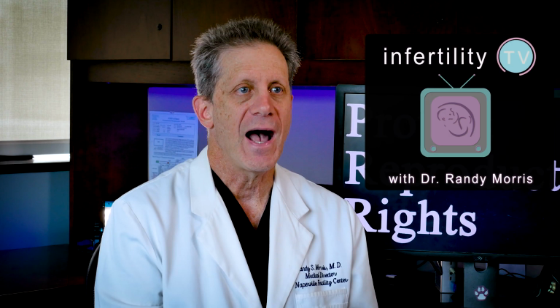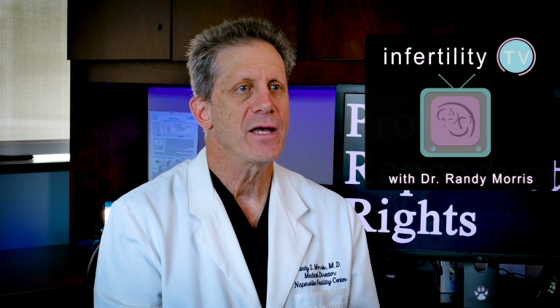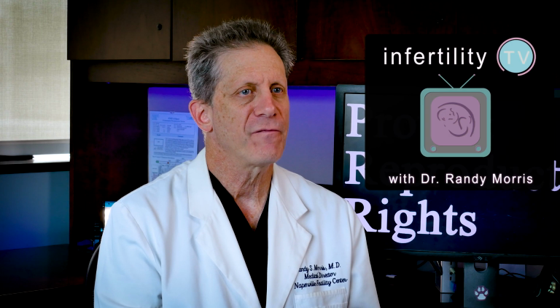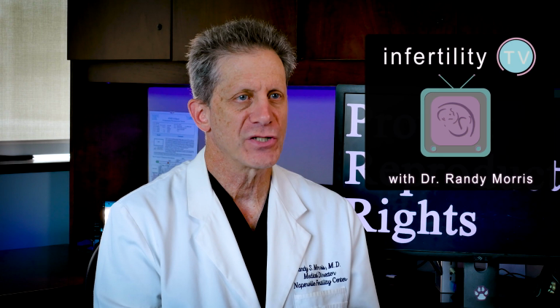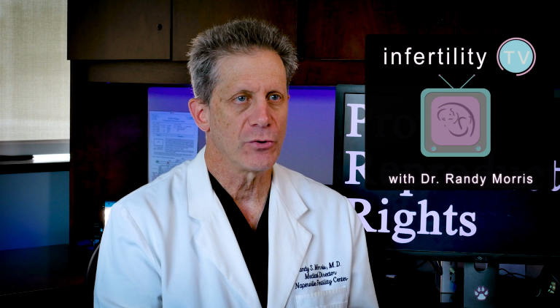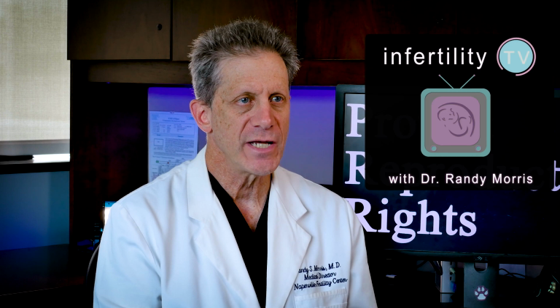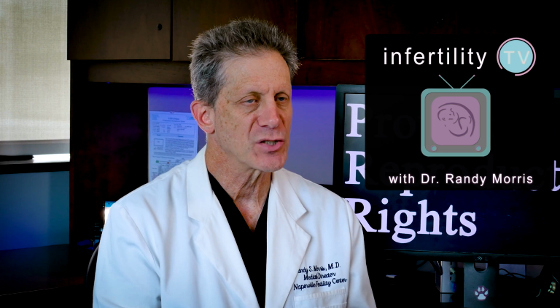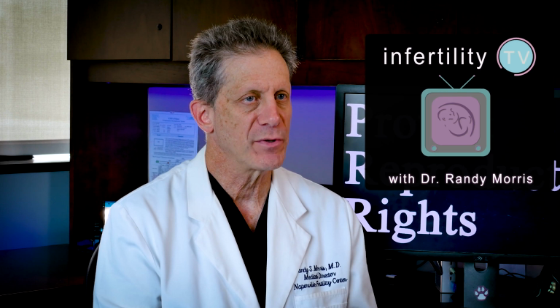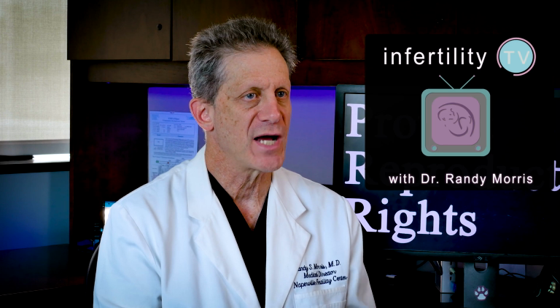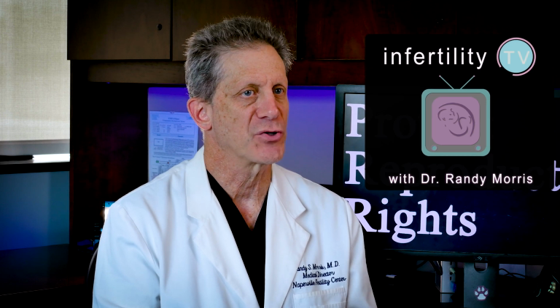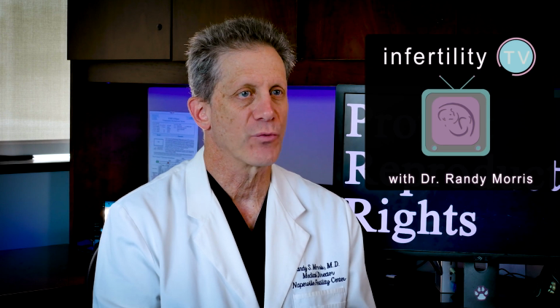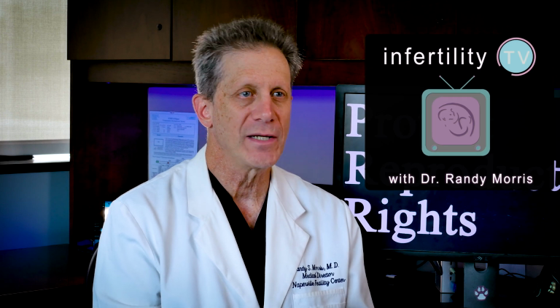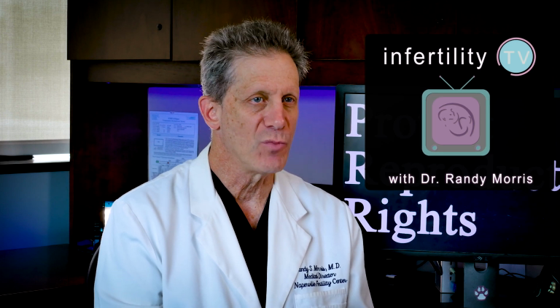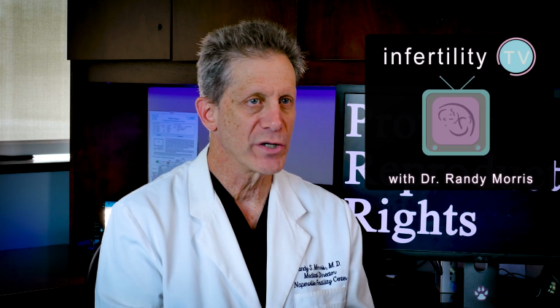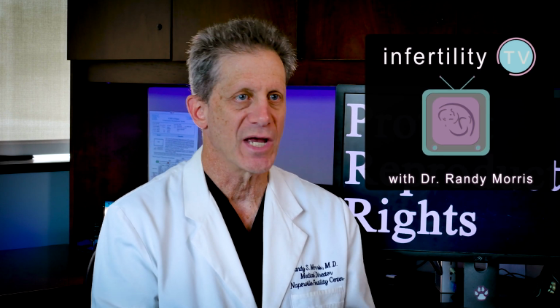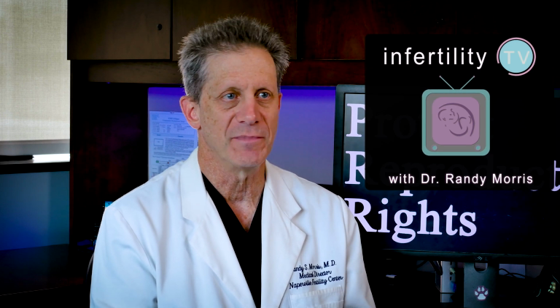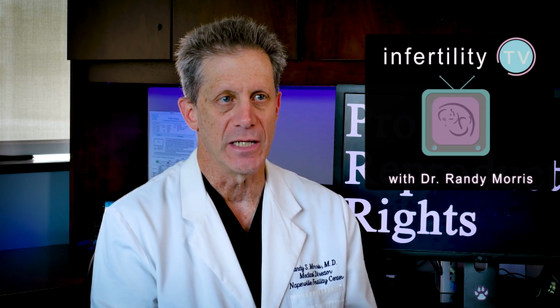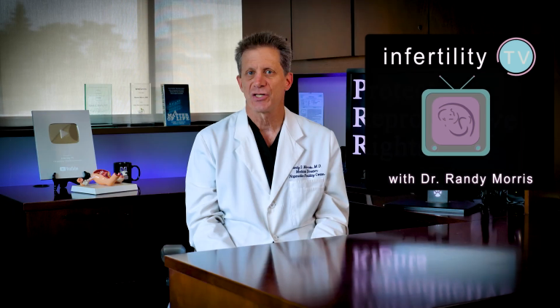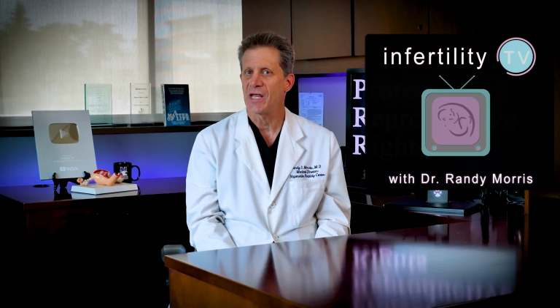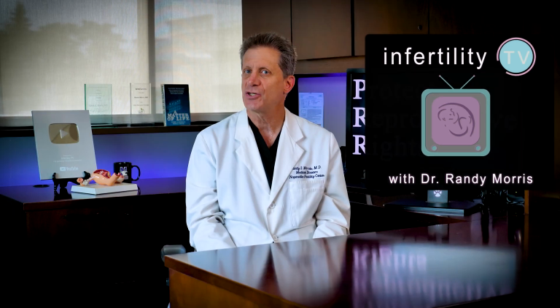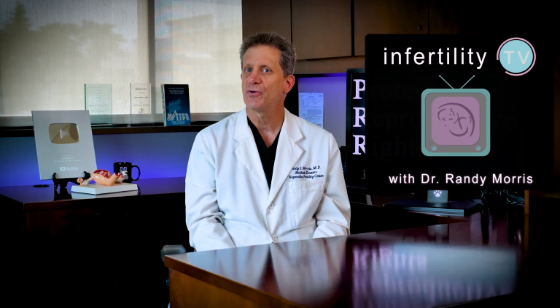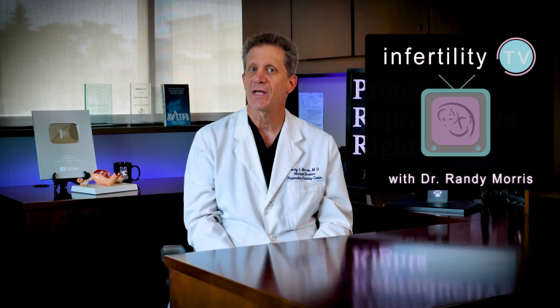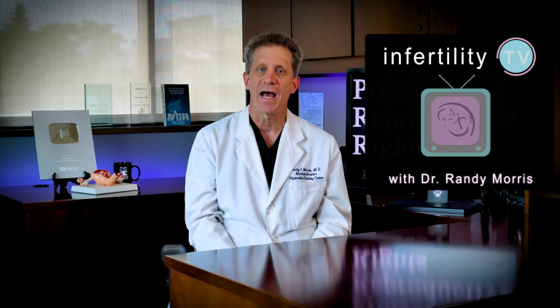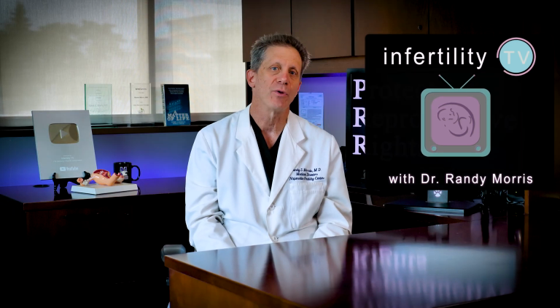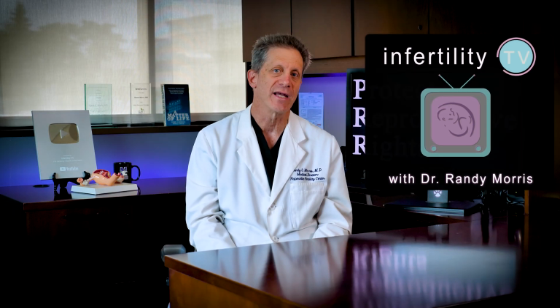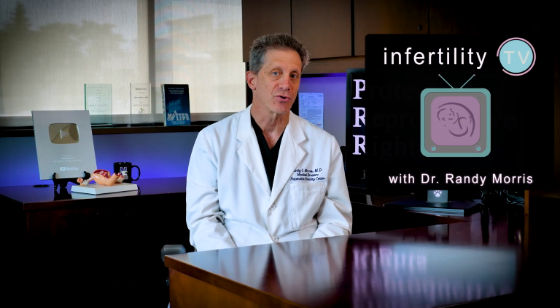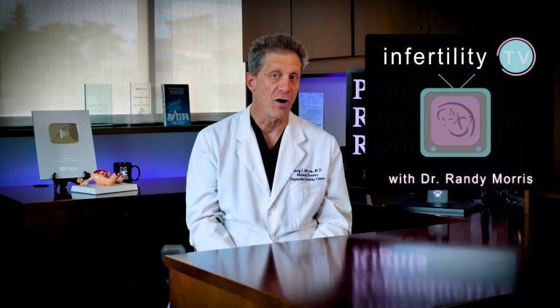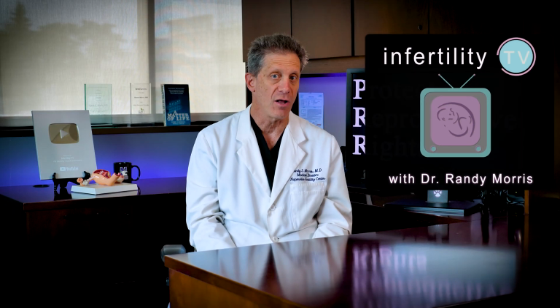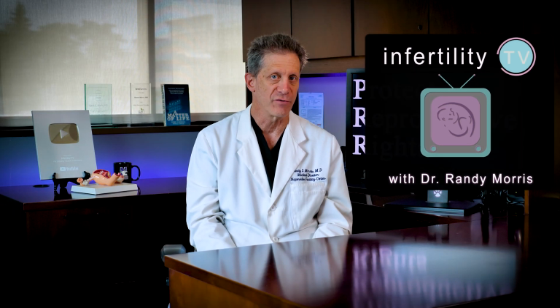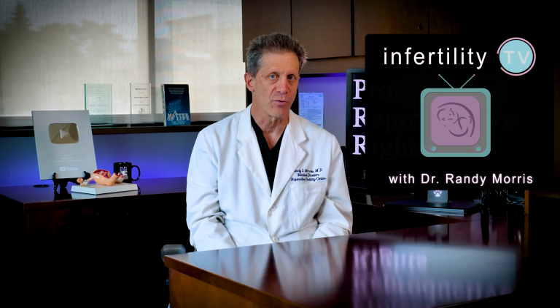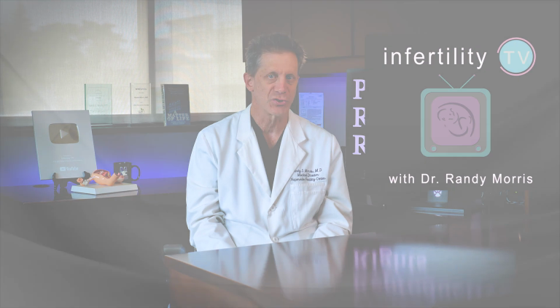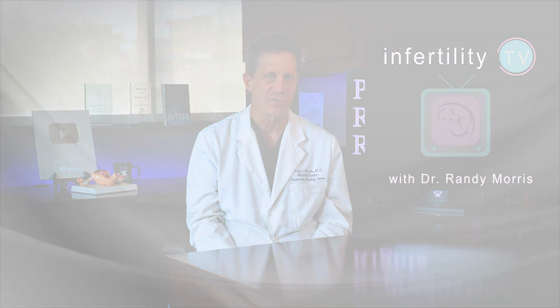I am fertility expert Dr. Randy Morris, MD. Stay tuned and I will answer all of your questions.